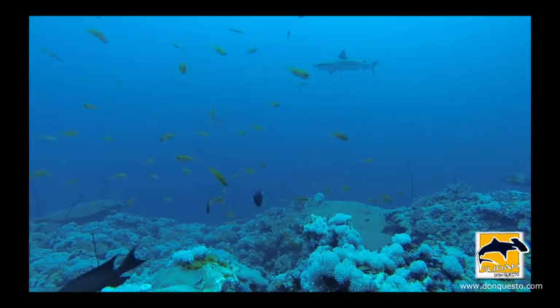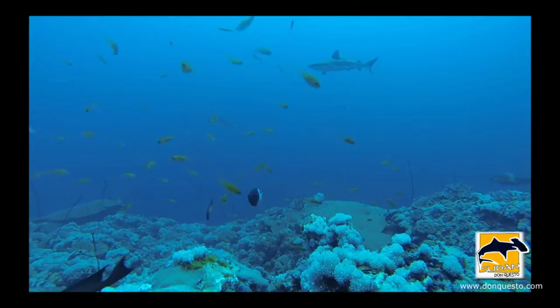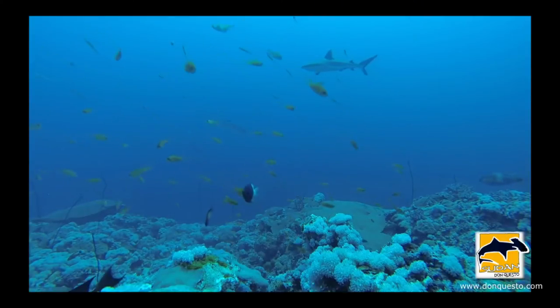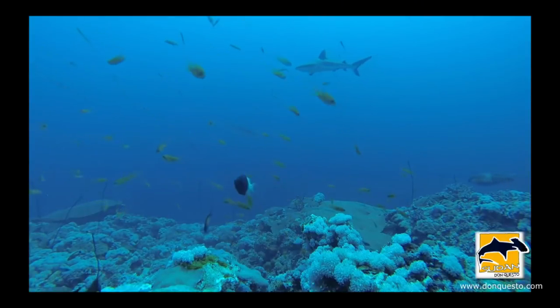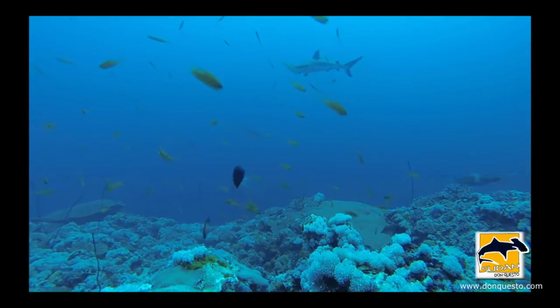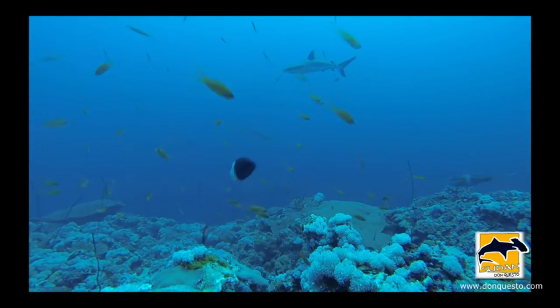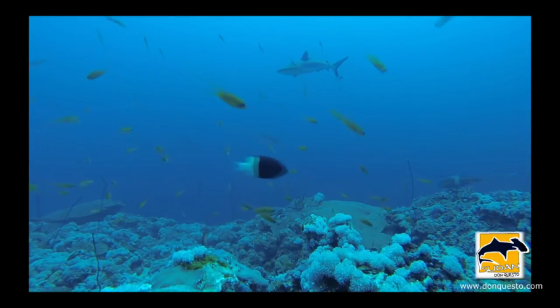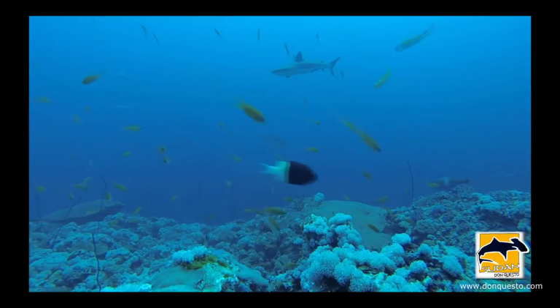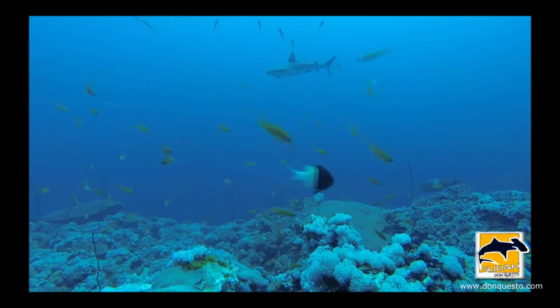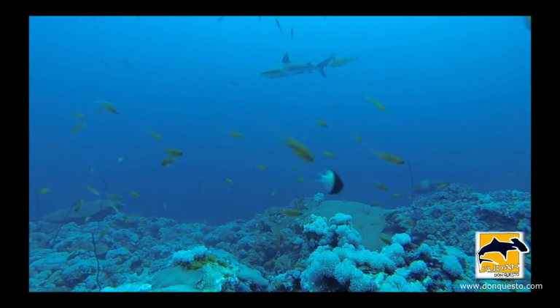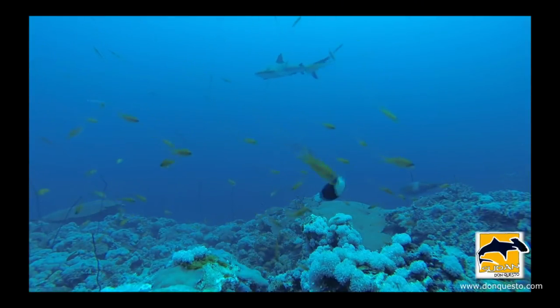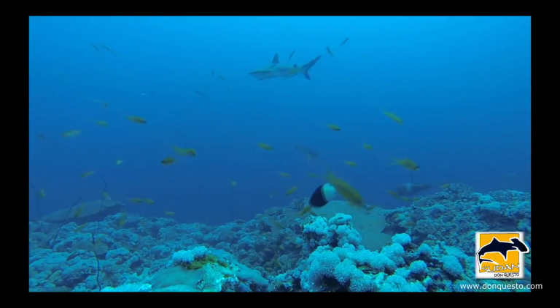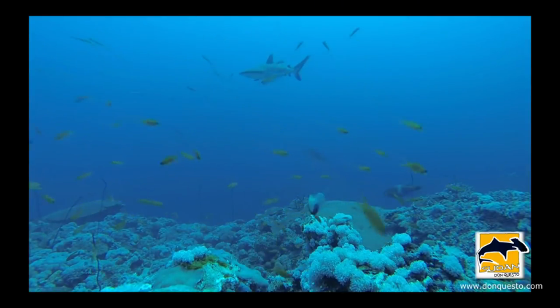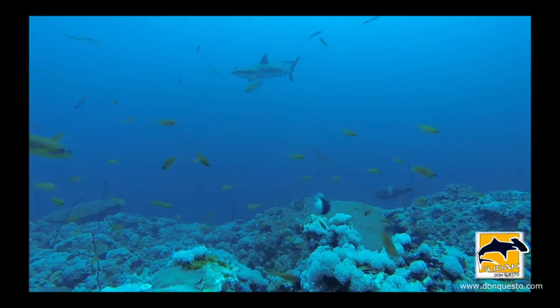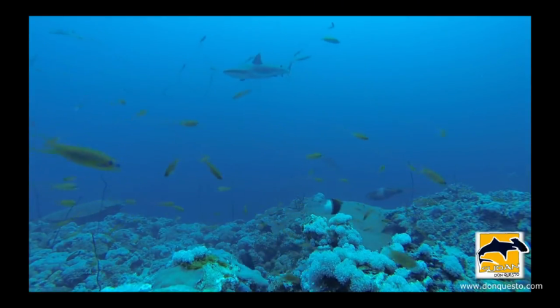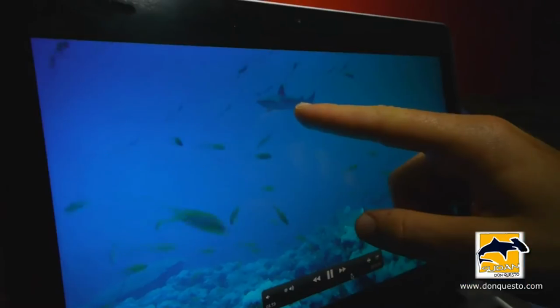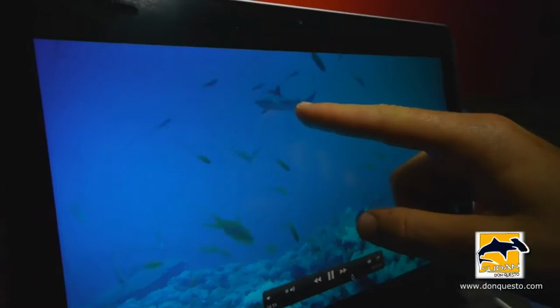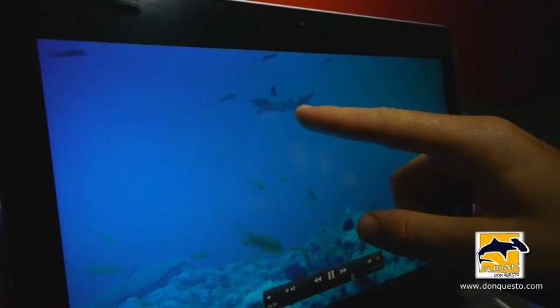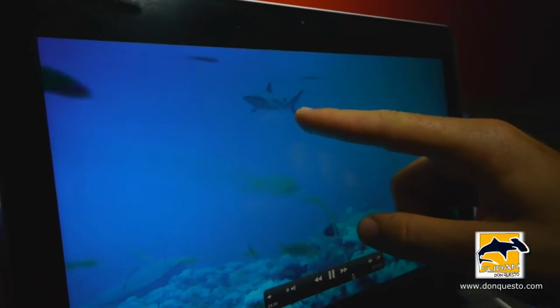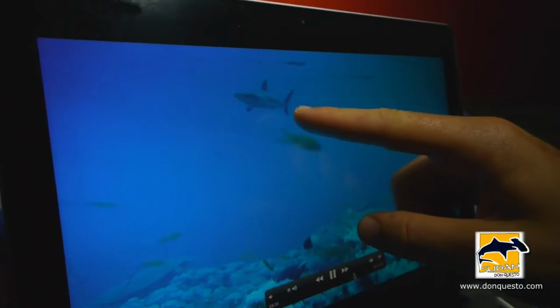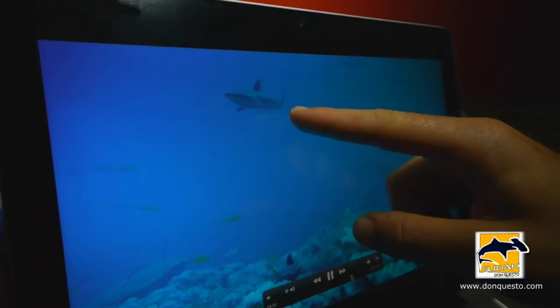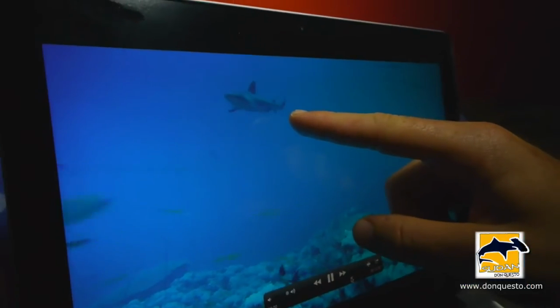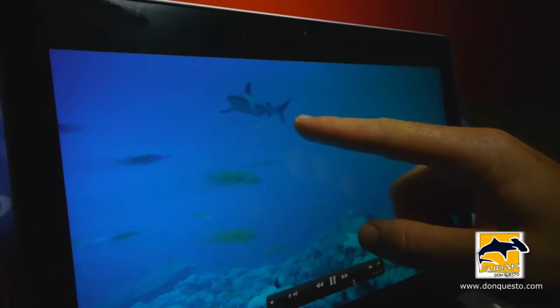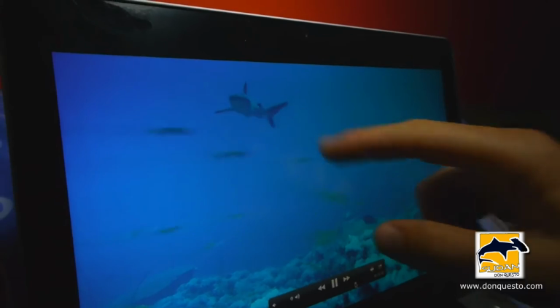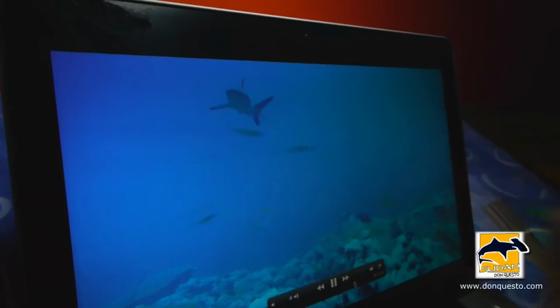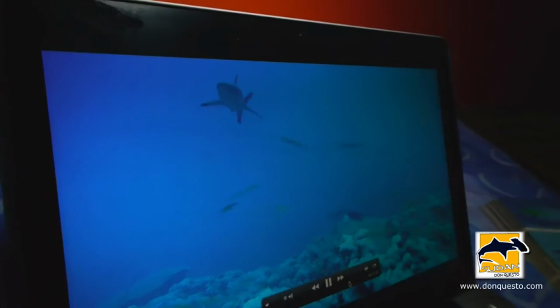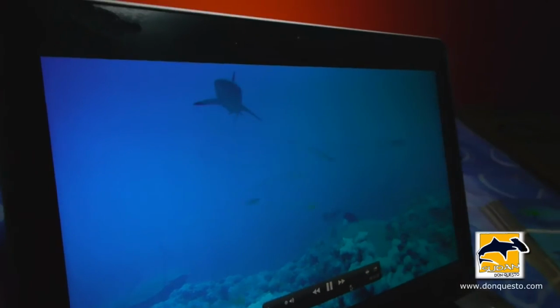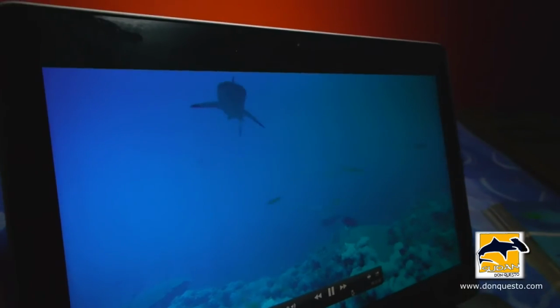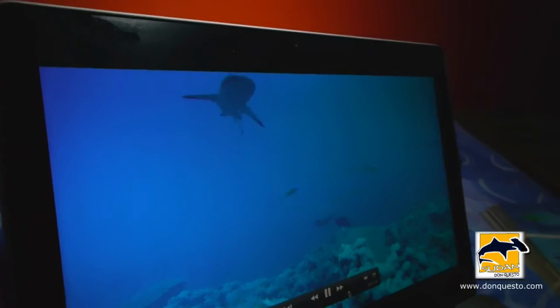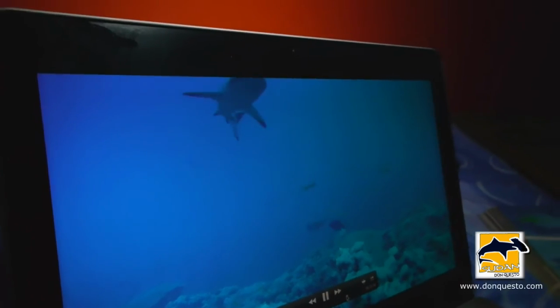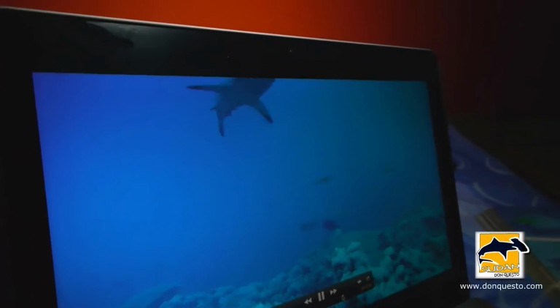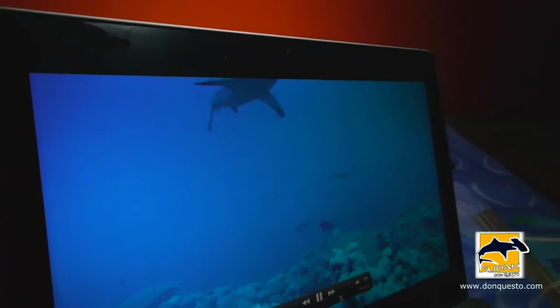Gray reef shark. And that's very interesting, because then we can make note of that, estimate its size, and so forth.